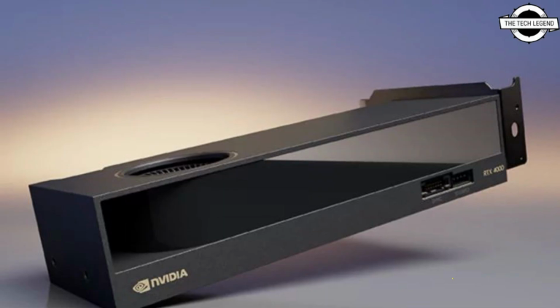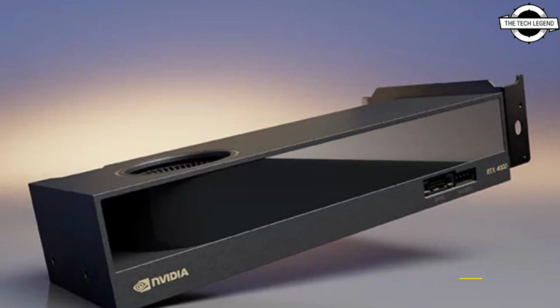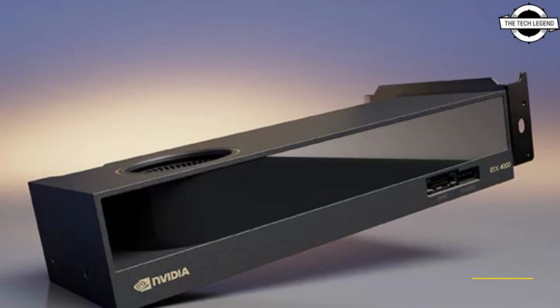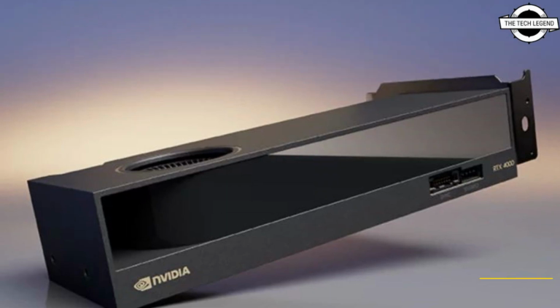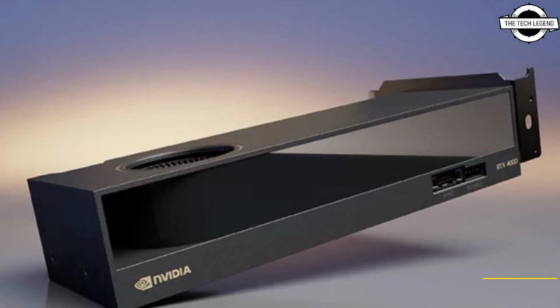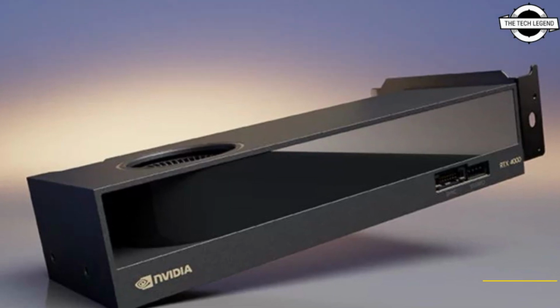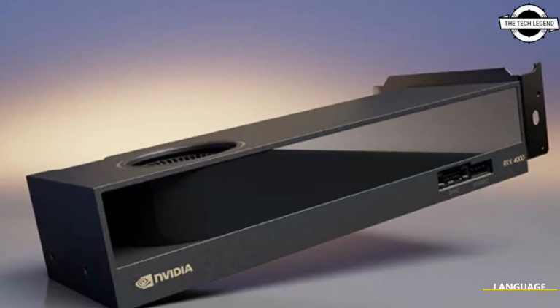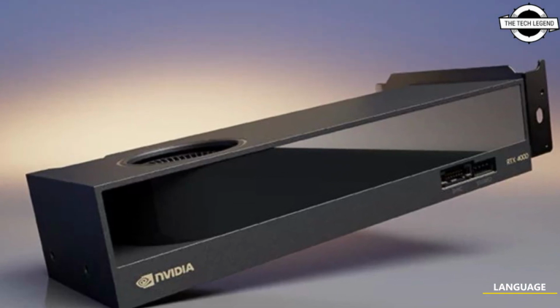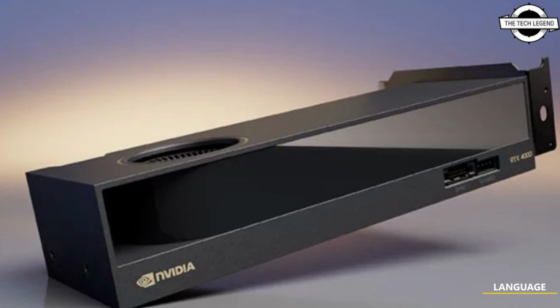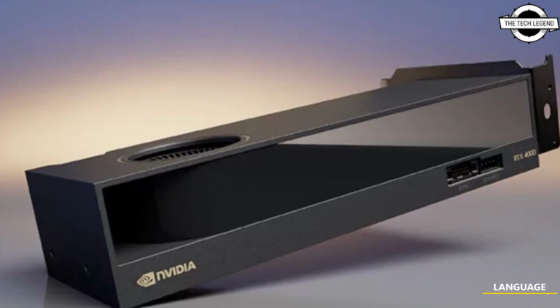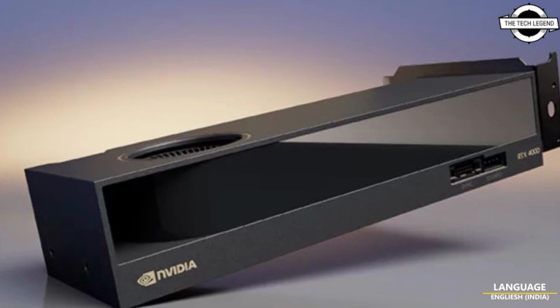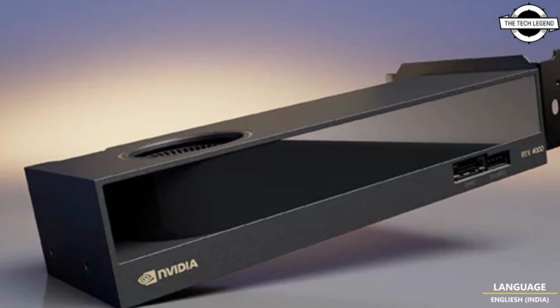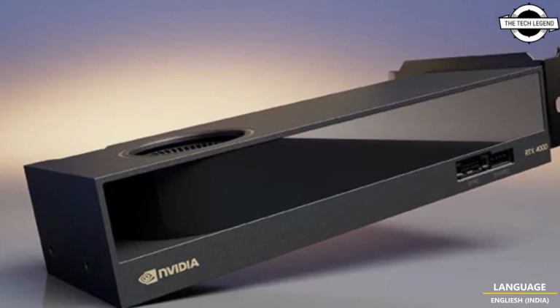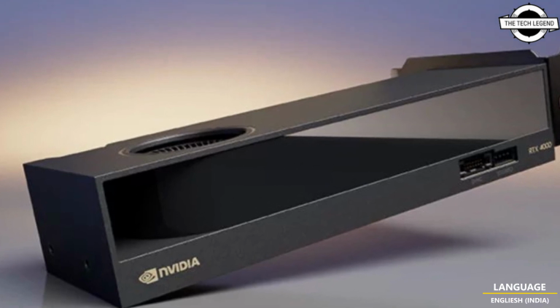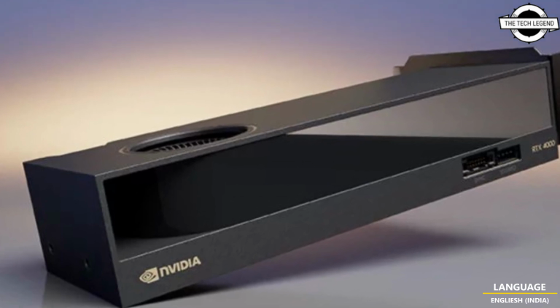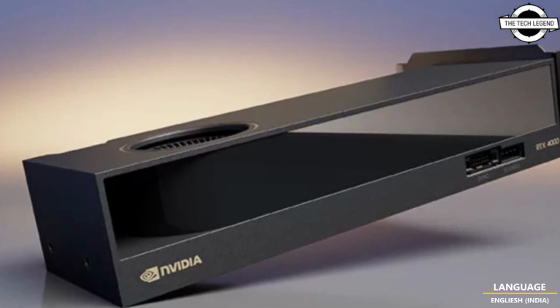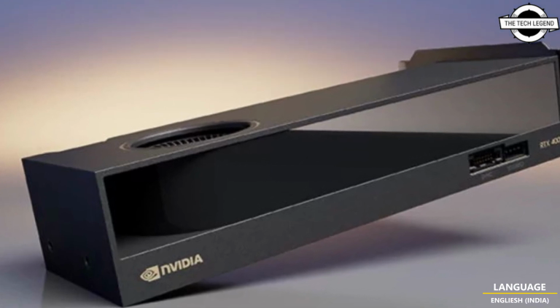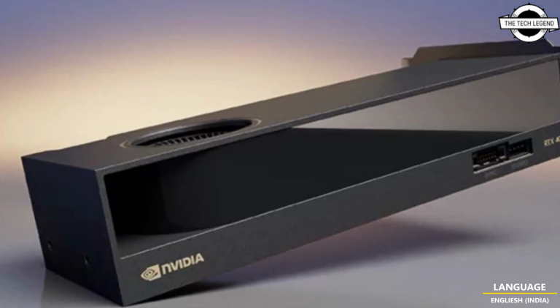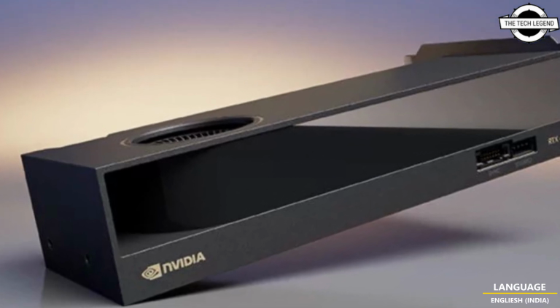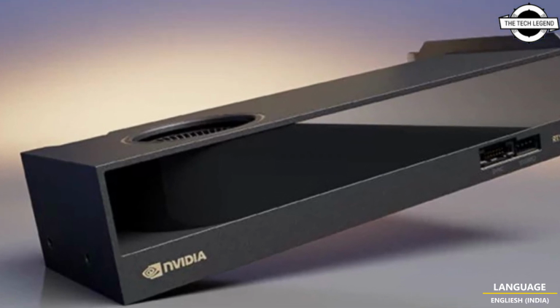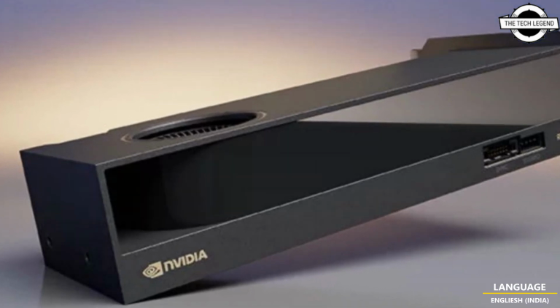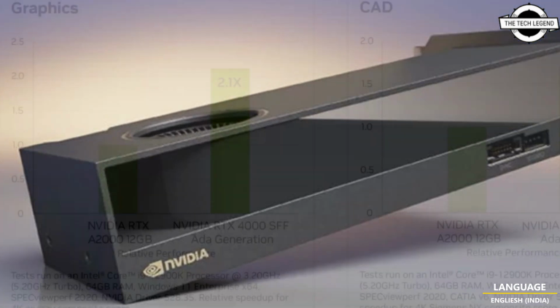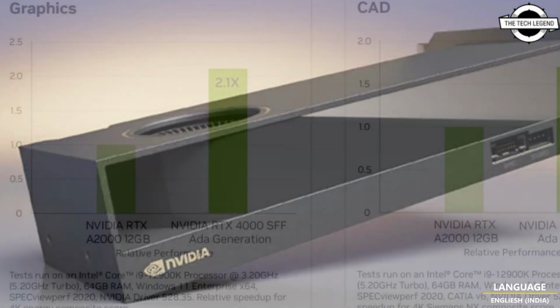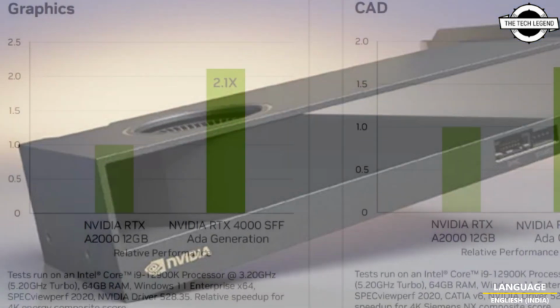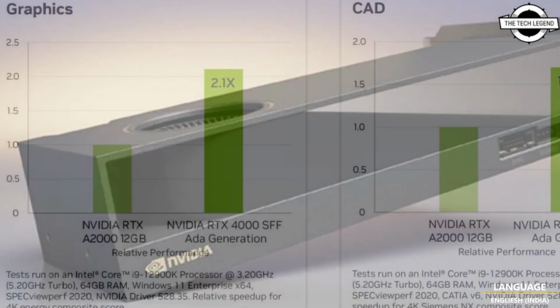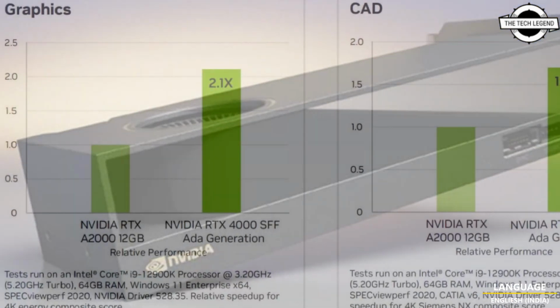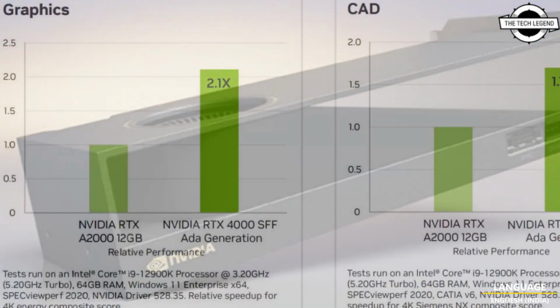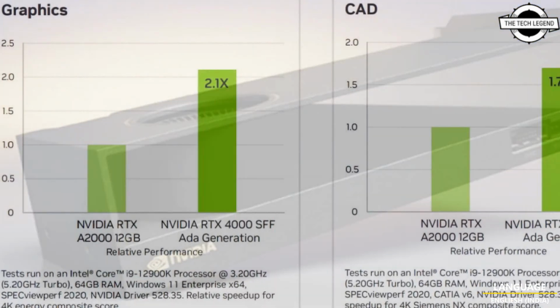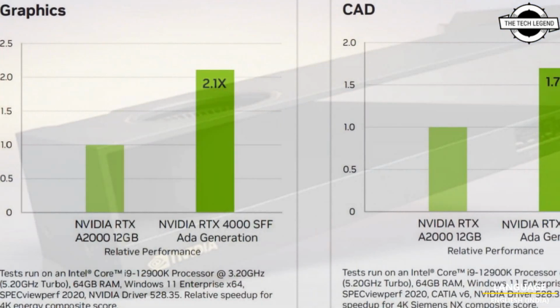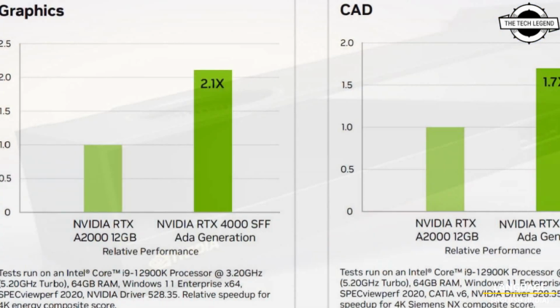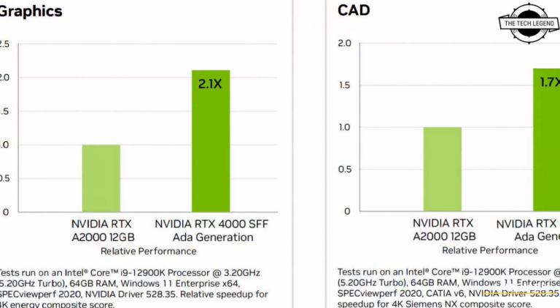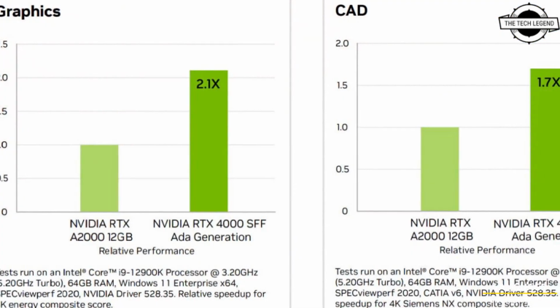Hello friends, welcome to the TechLizzen channel. Today I will talk about NVIDIA's new workstation GPU series.